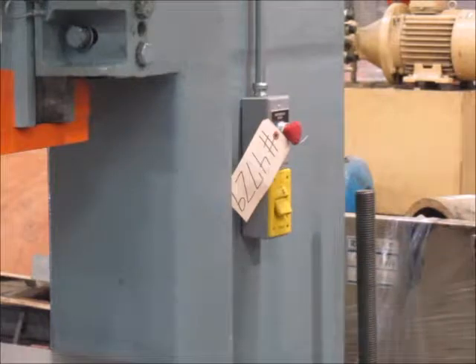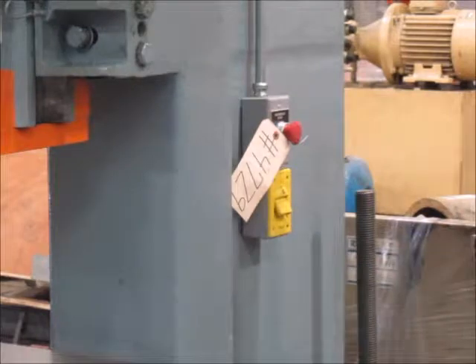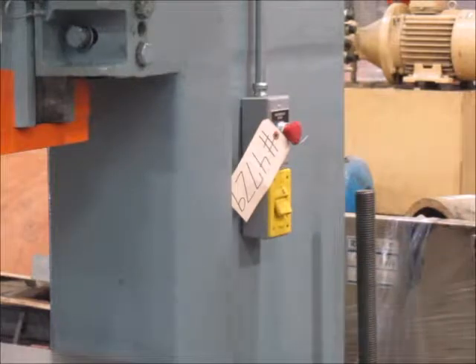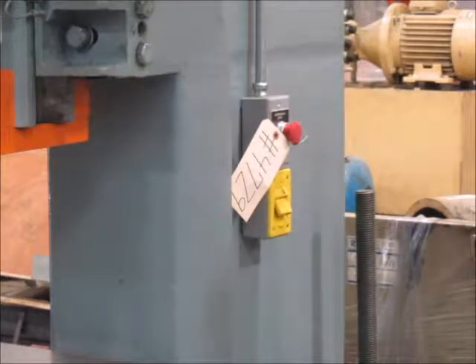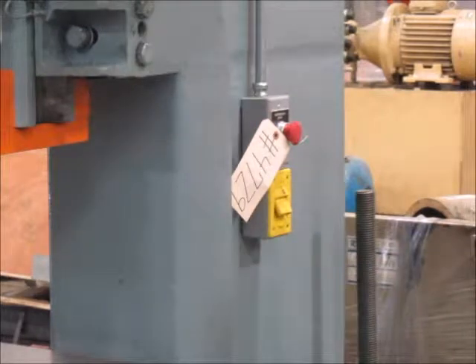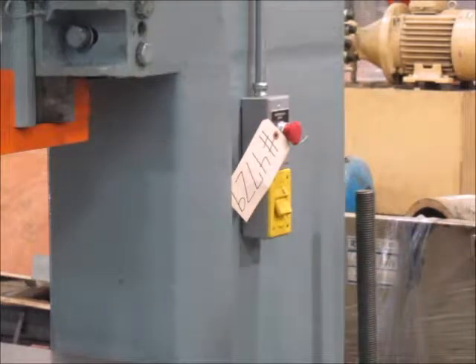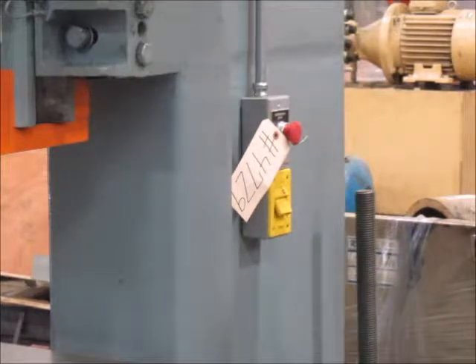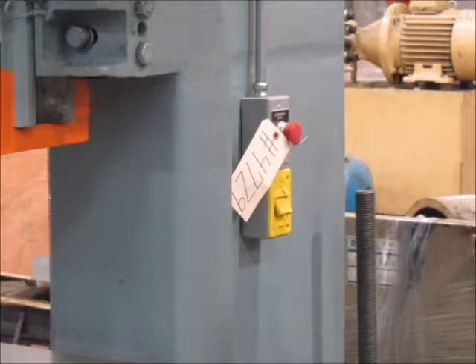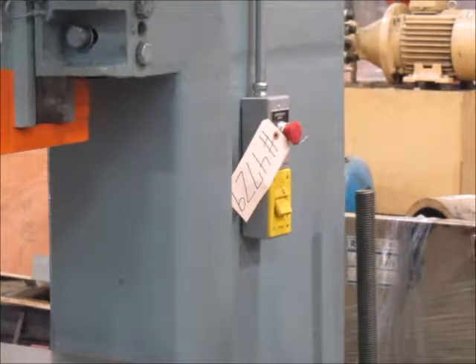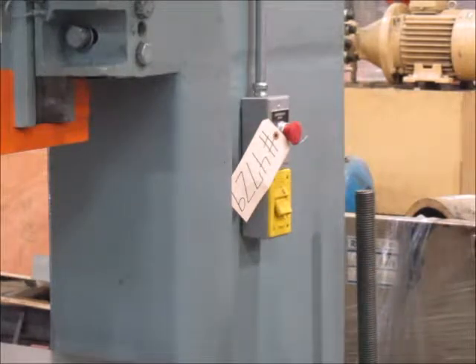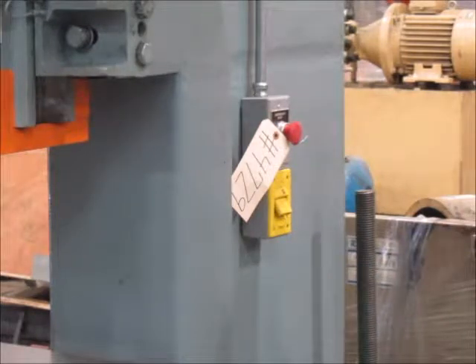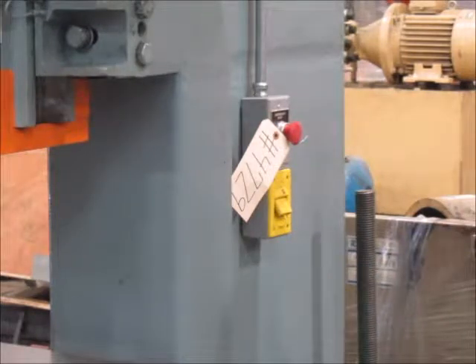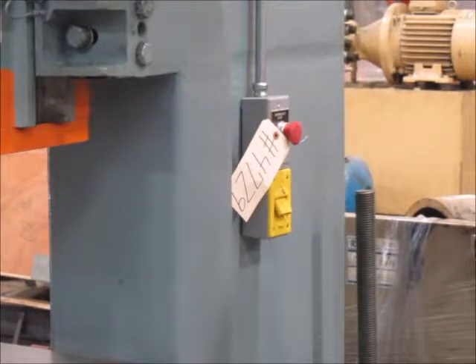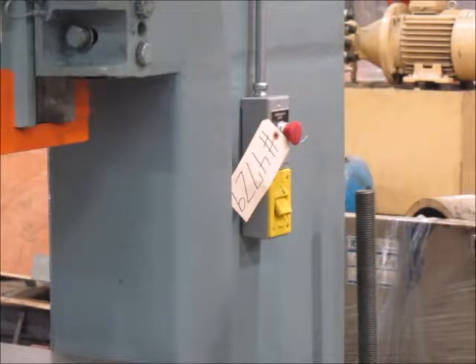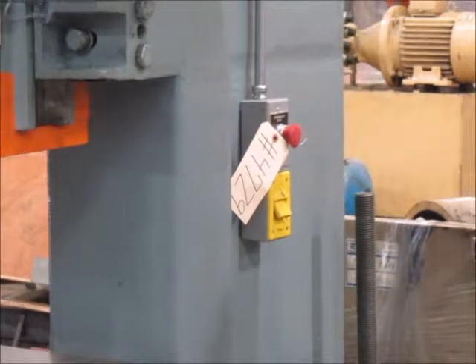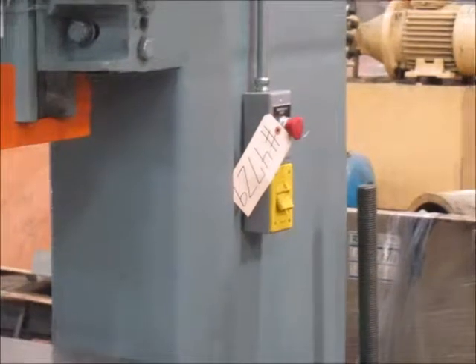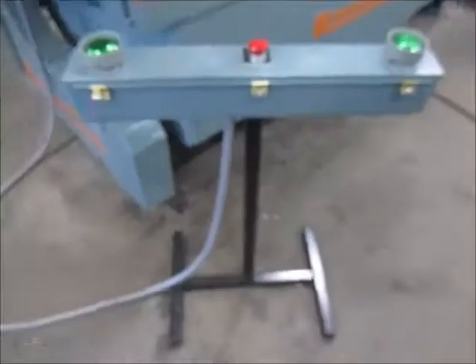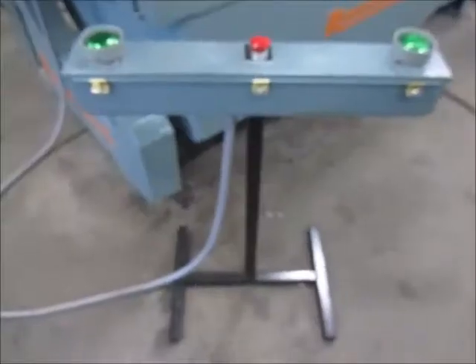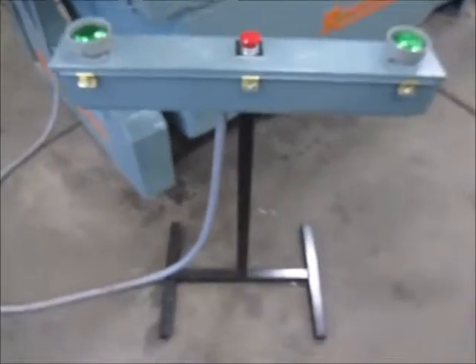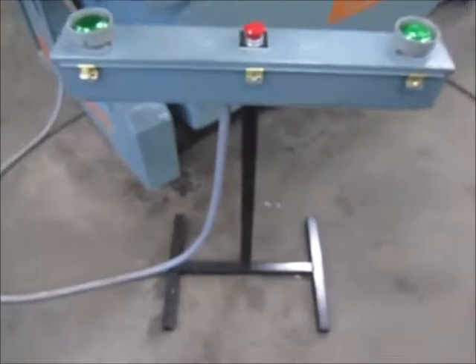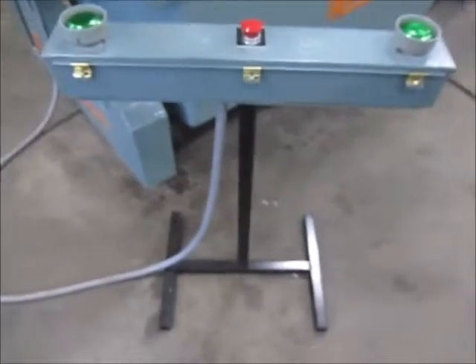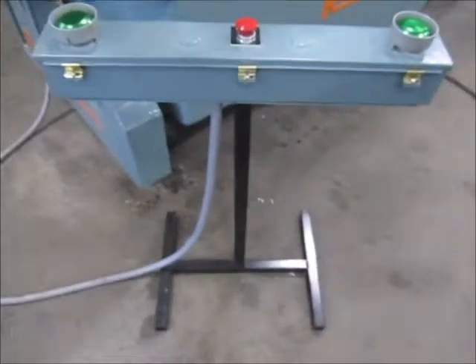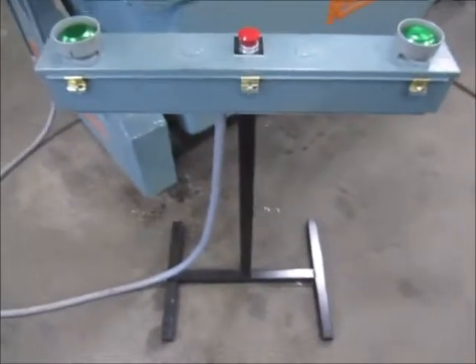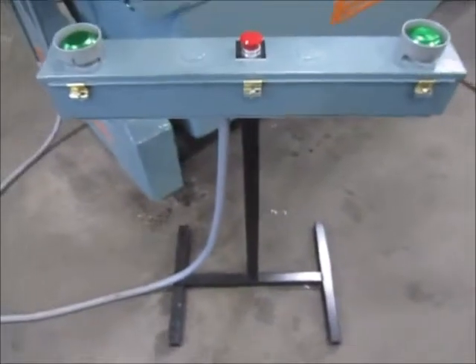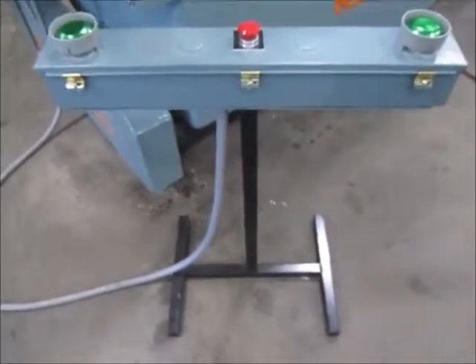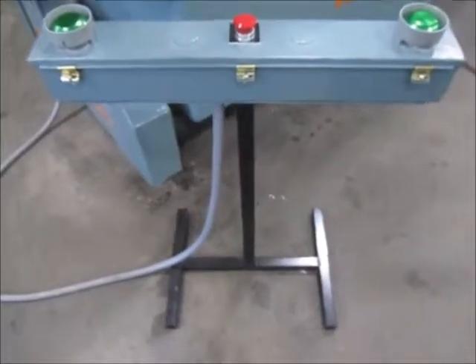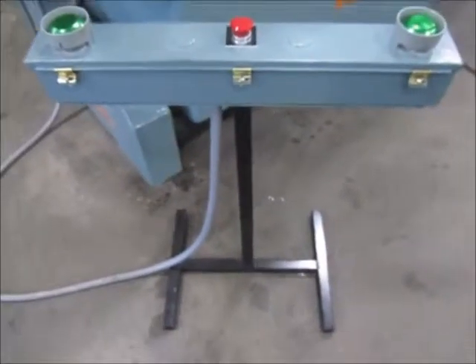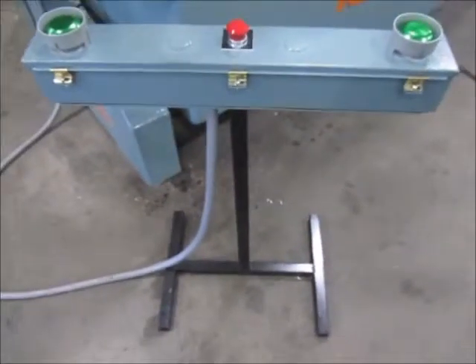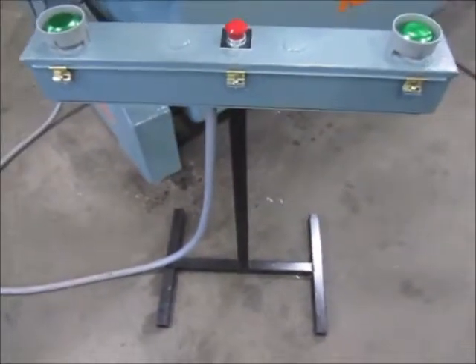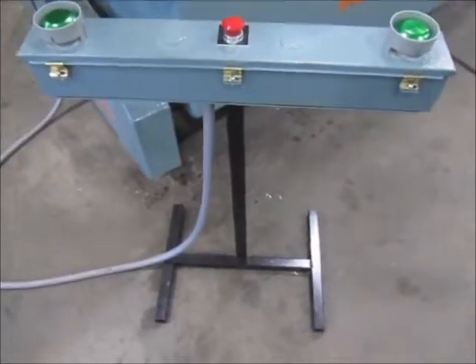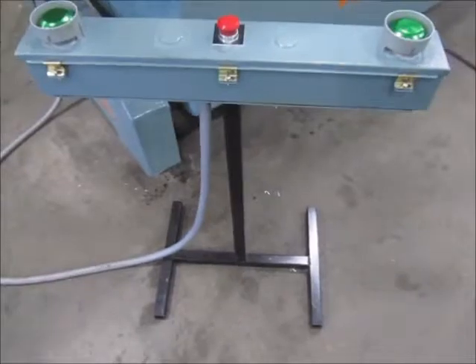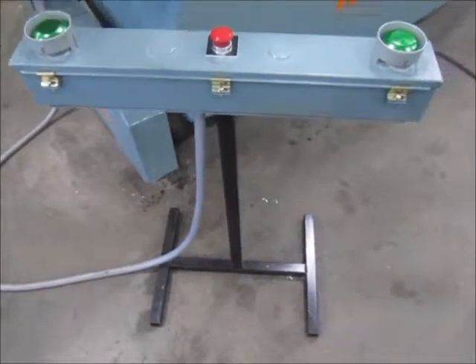This is the die plug. This is the new T-stand for the press.